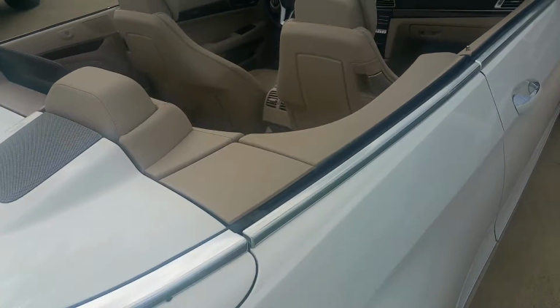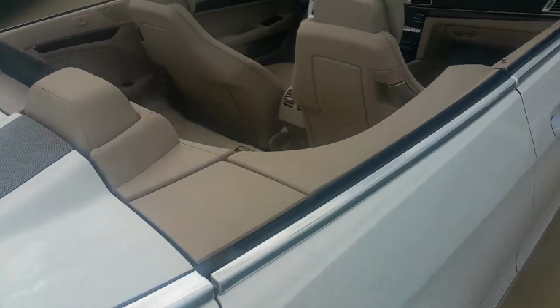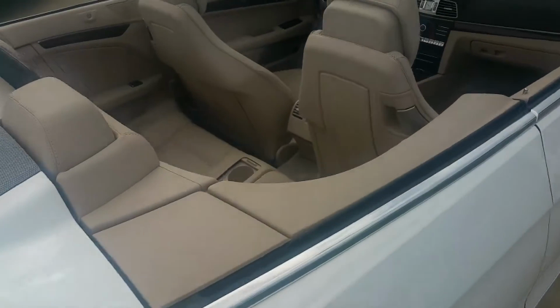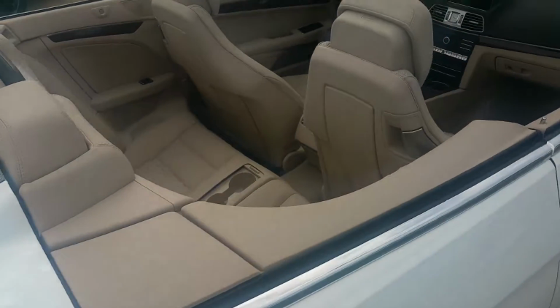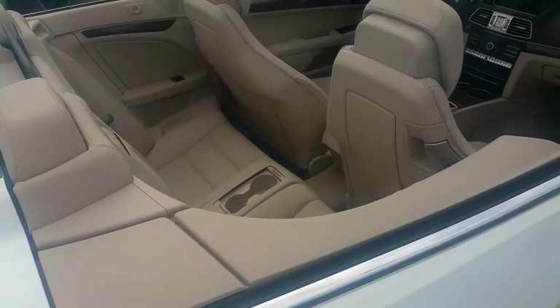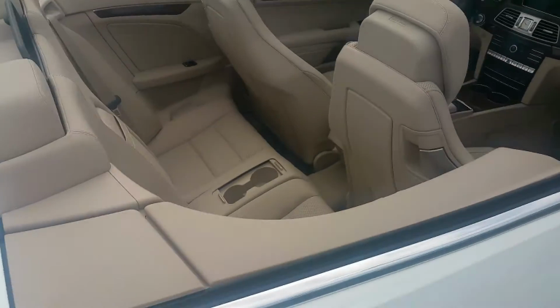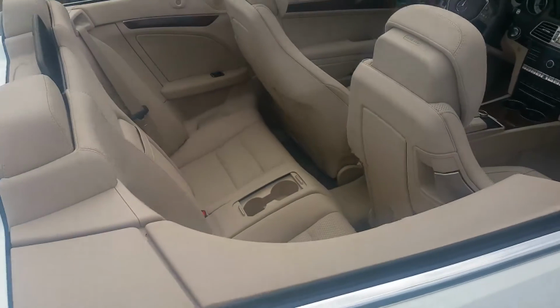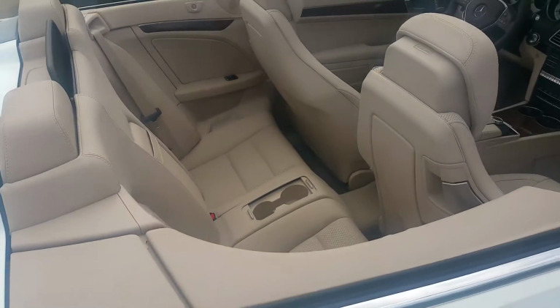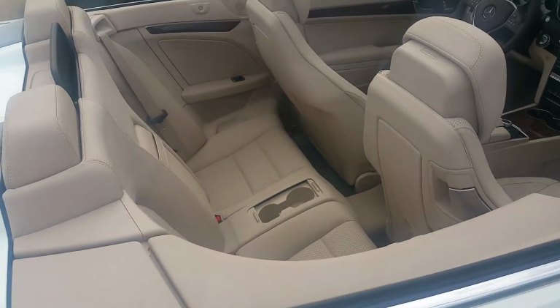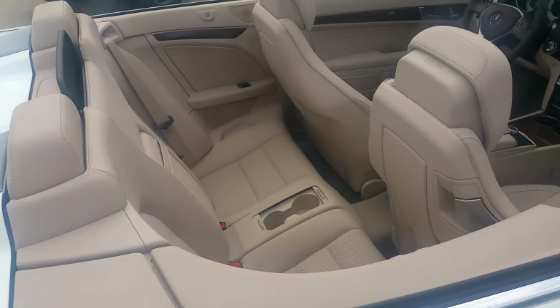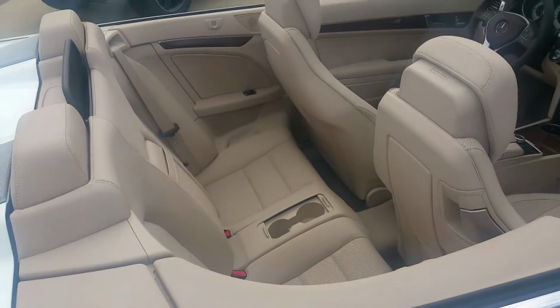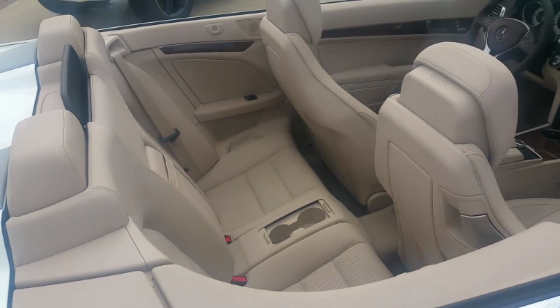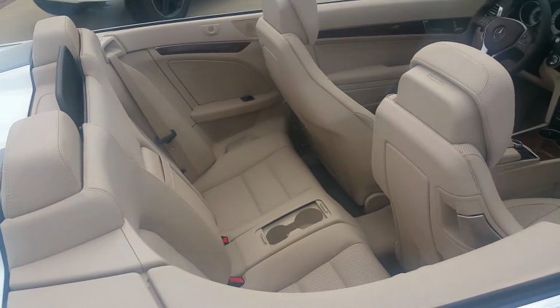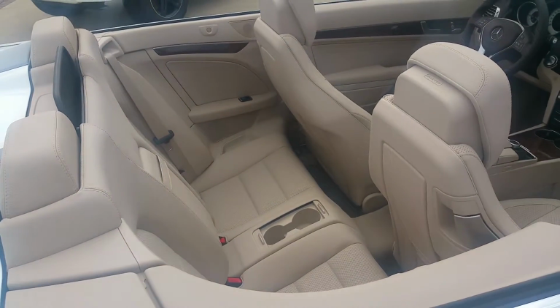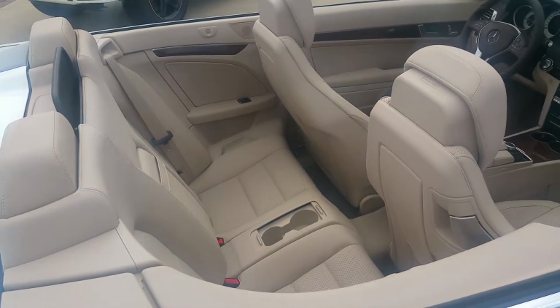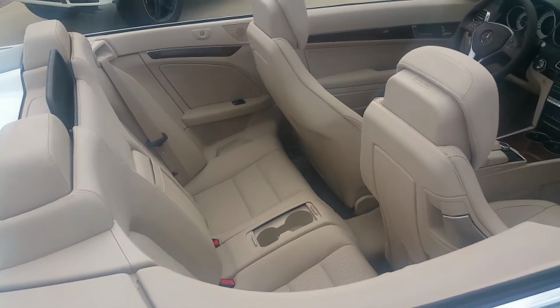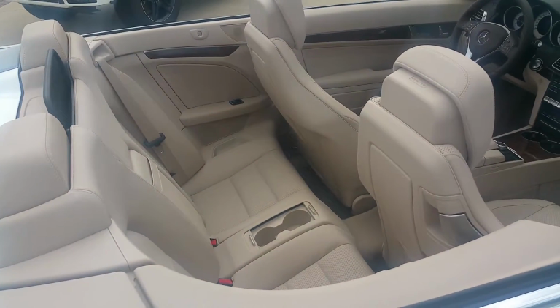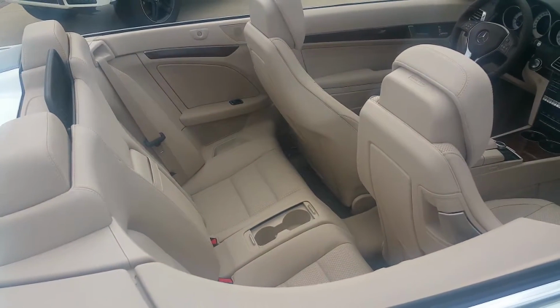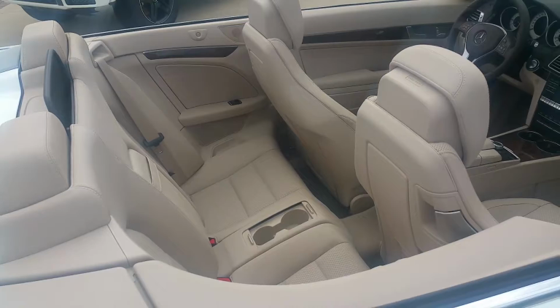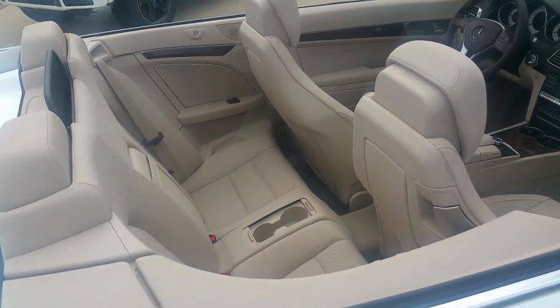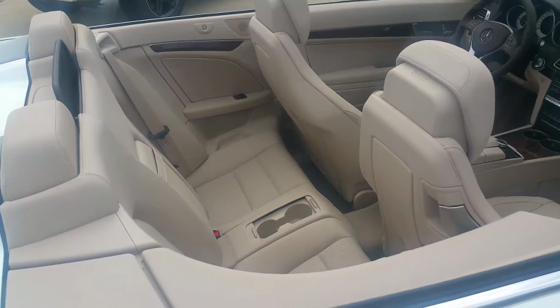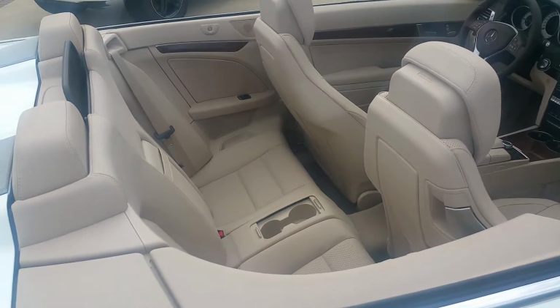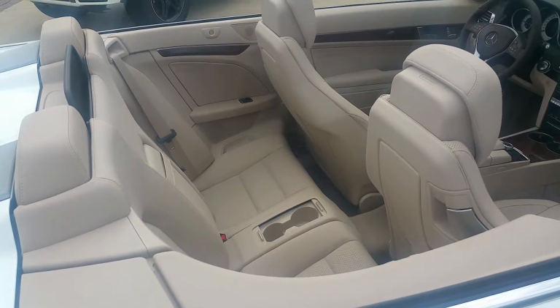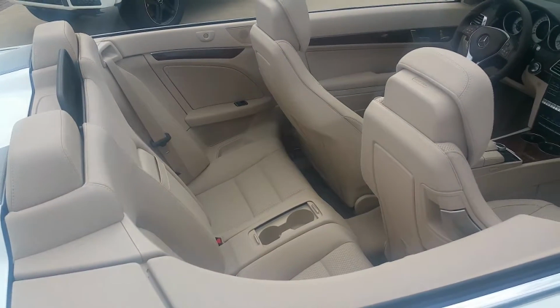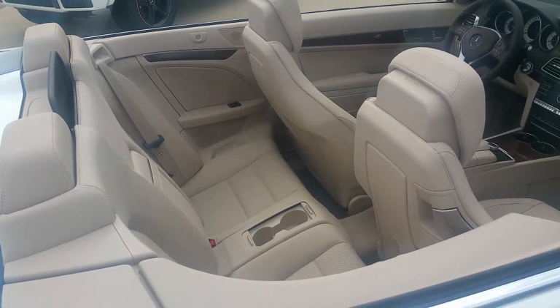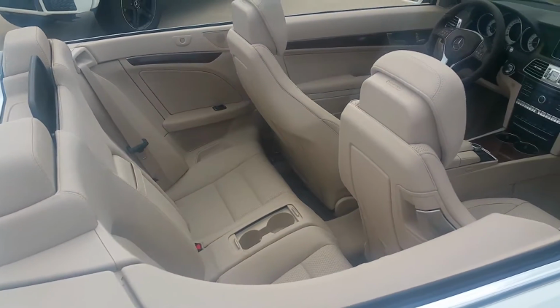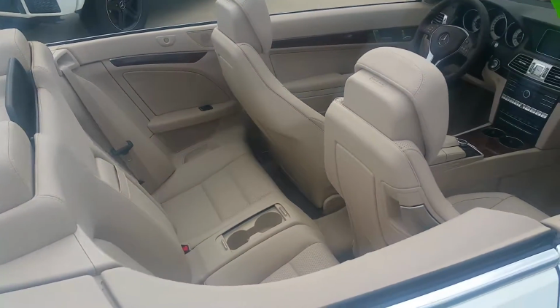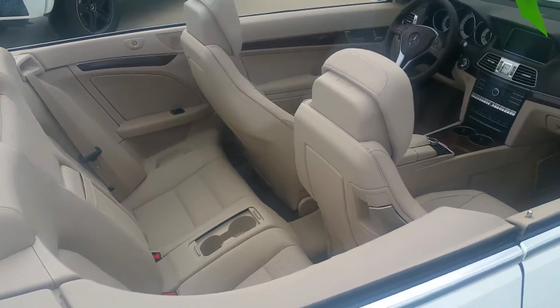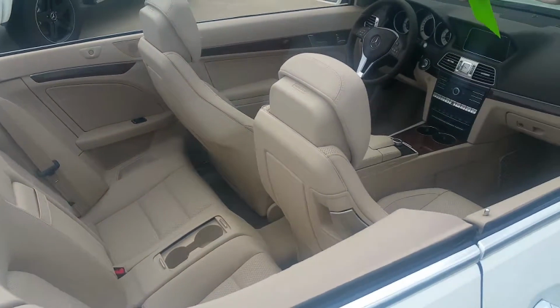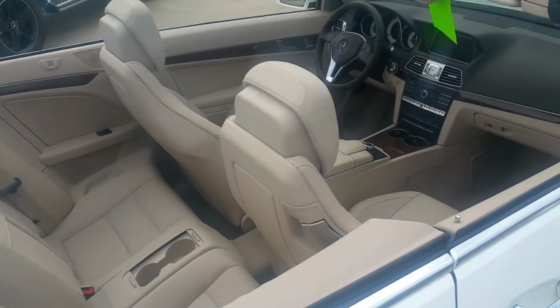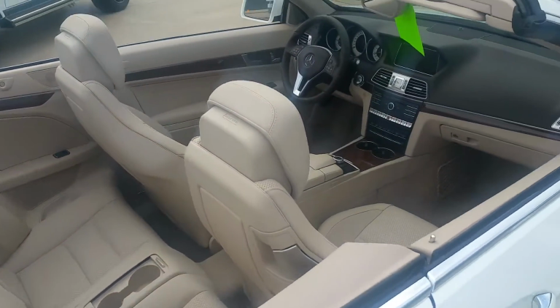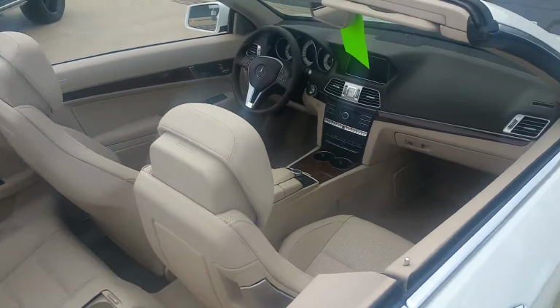It does have a big enough rear seat that two smaller children or two kids could fit back there. That's not a problem.